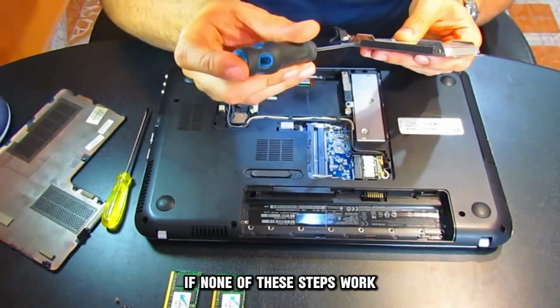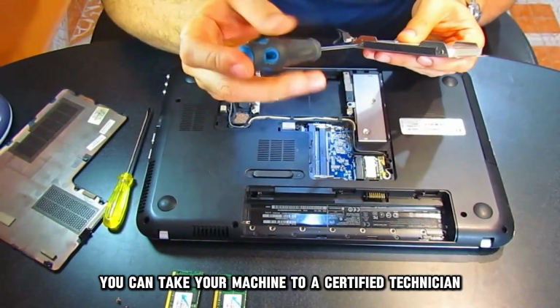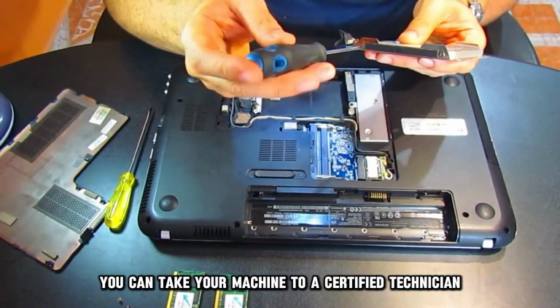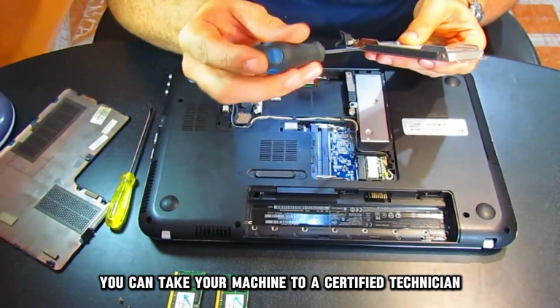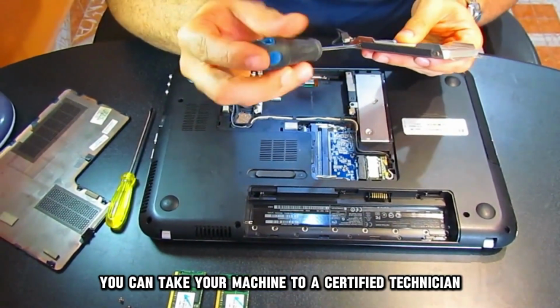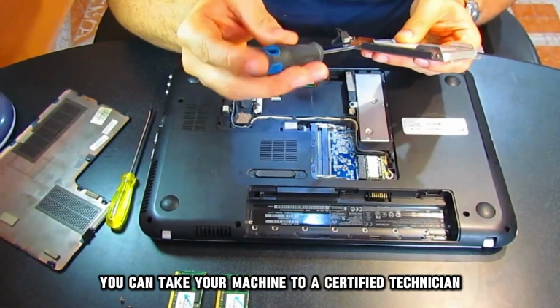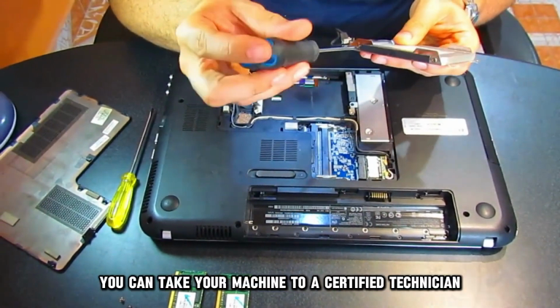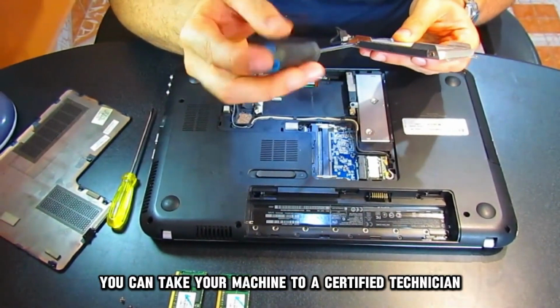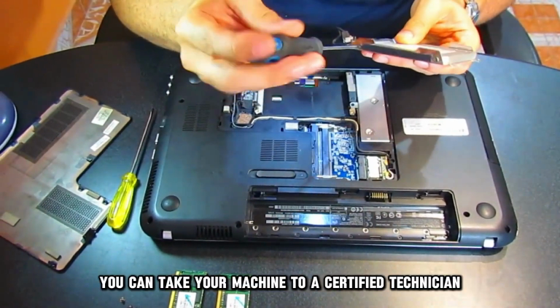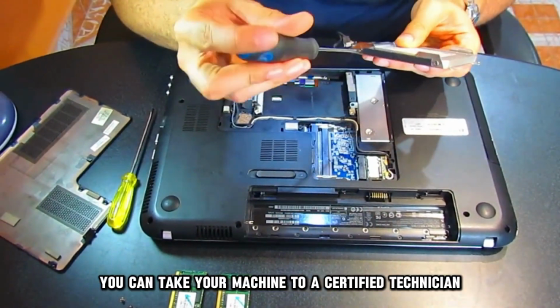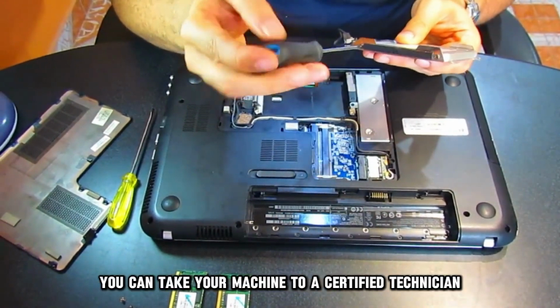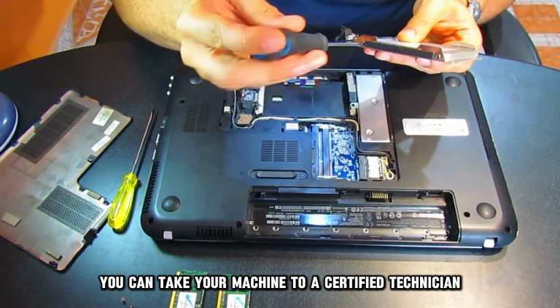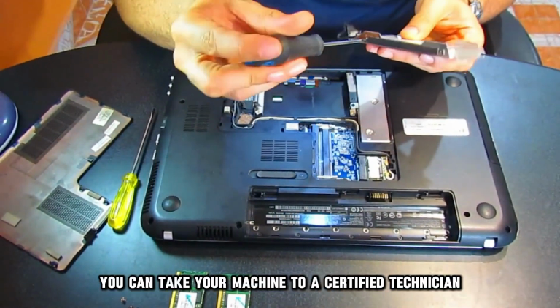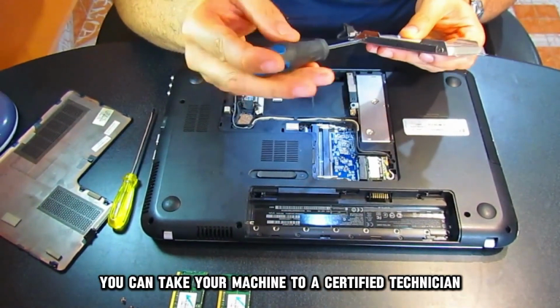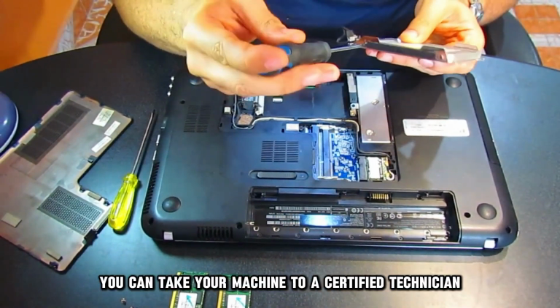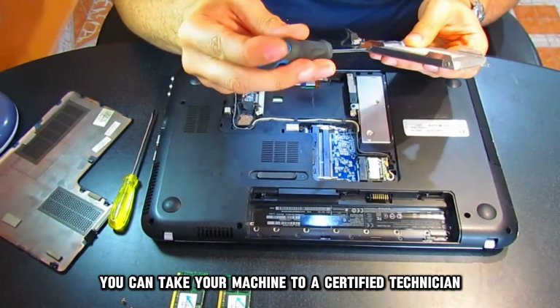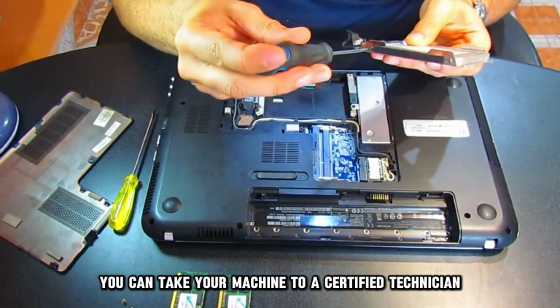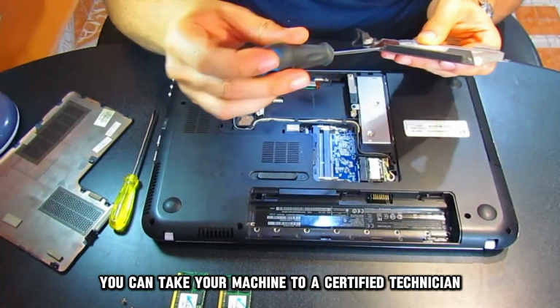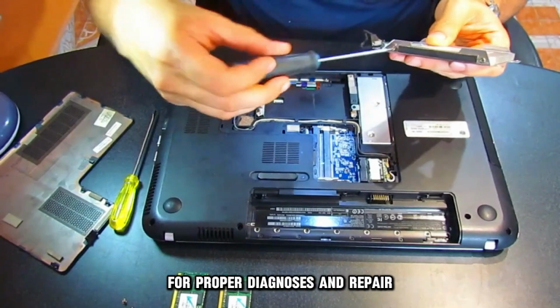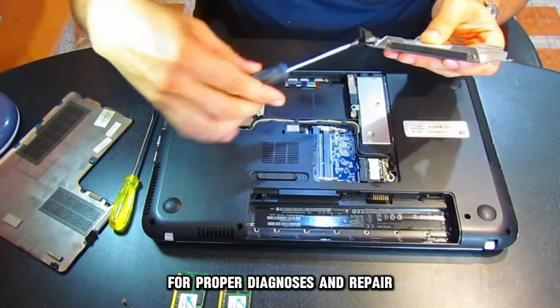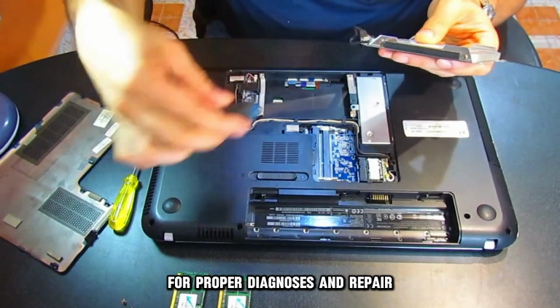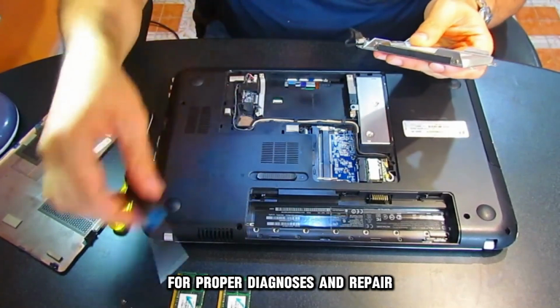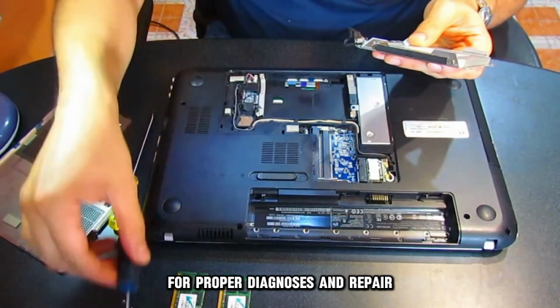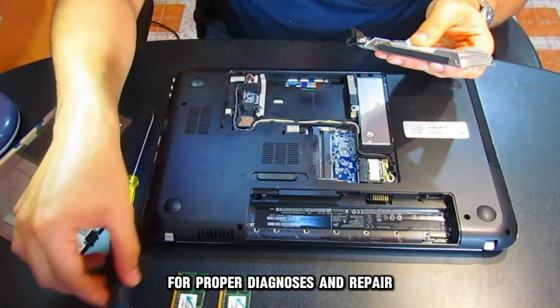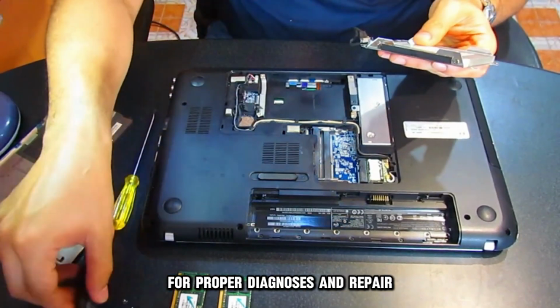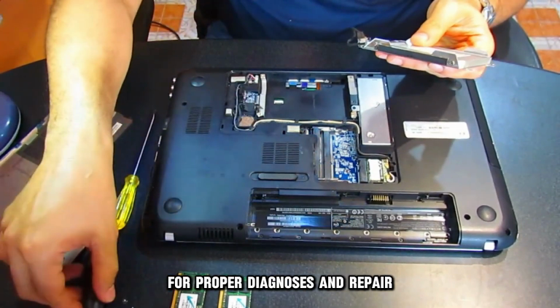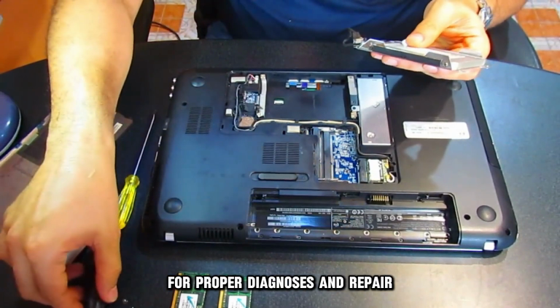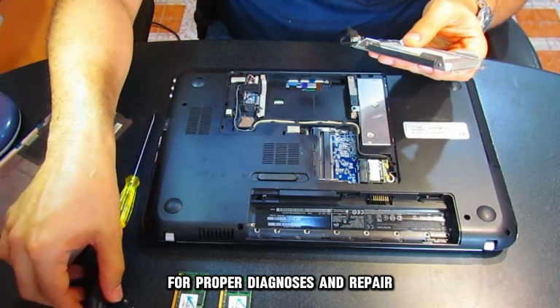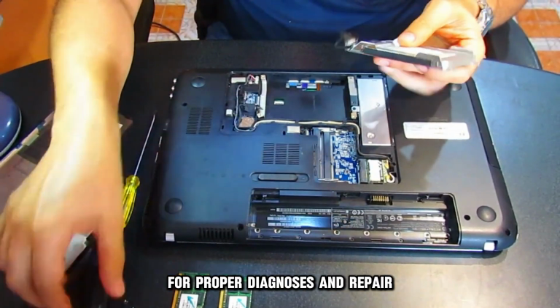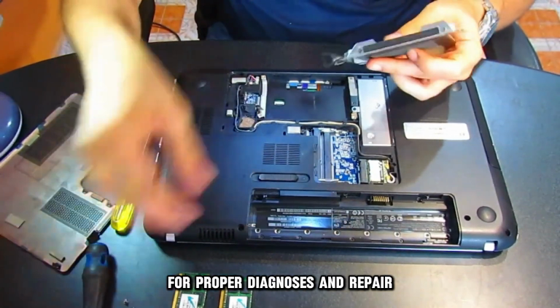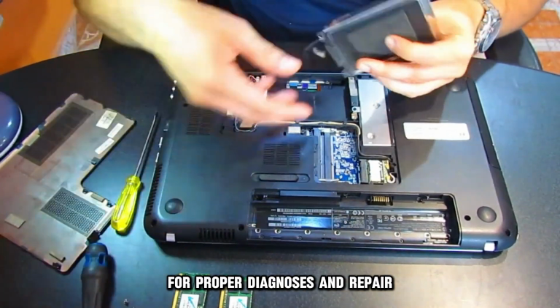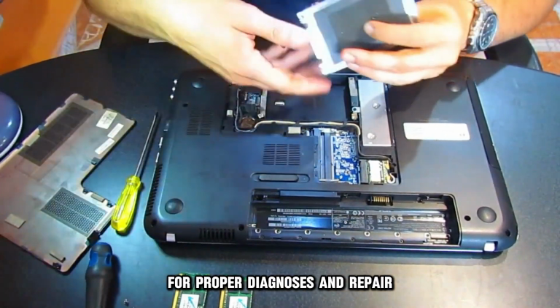If none of these steps work, you can take your machine to a certified technician for proper diagnosis and repair.